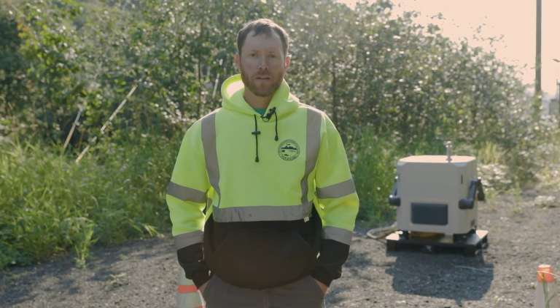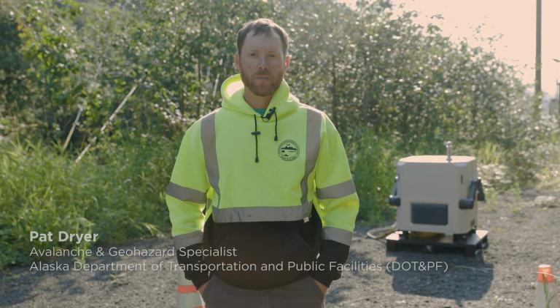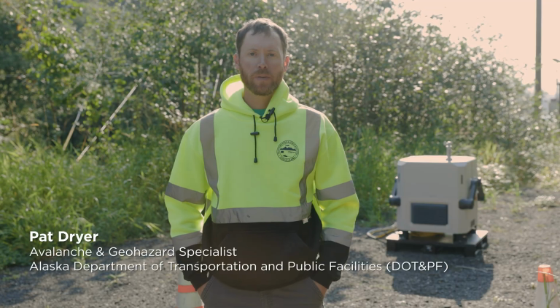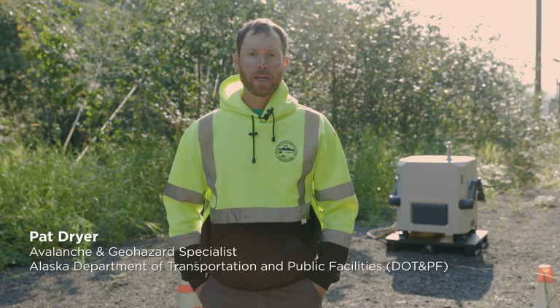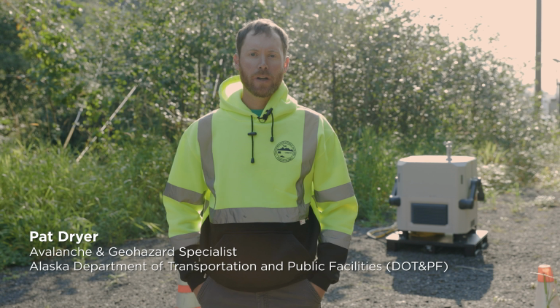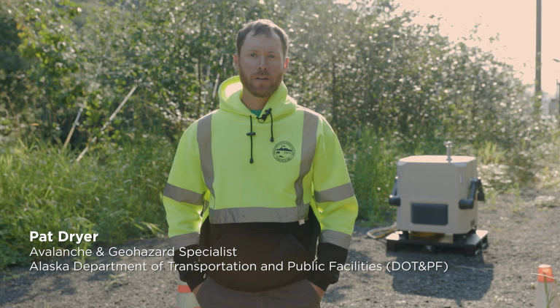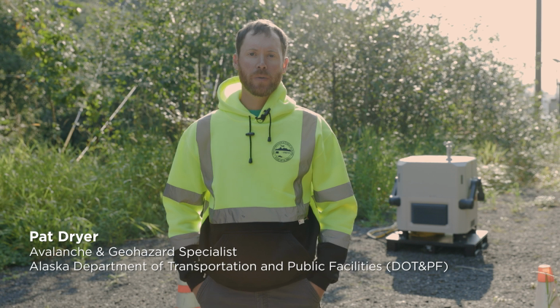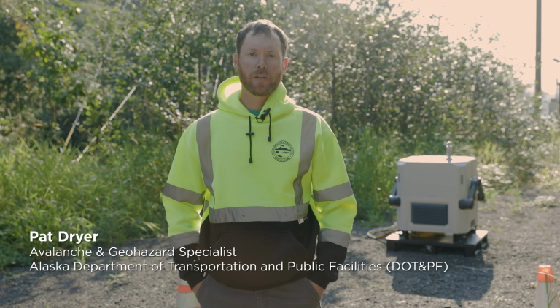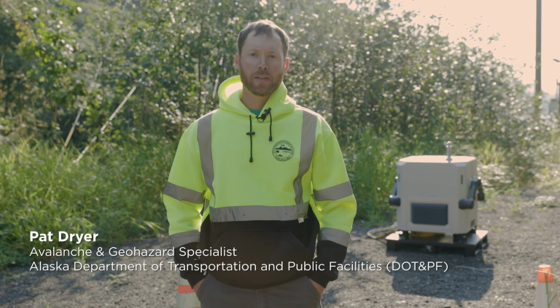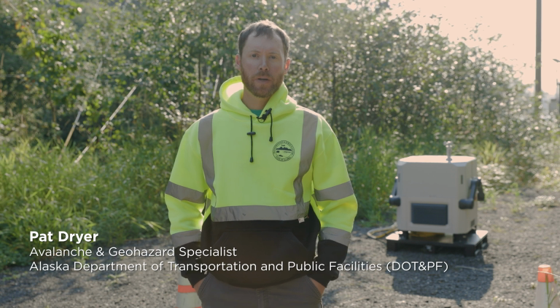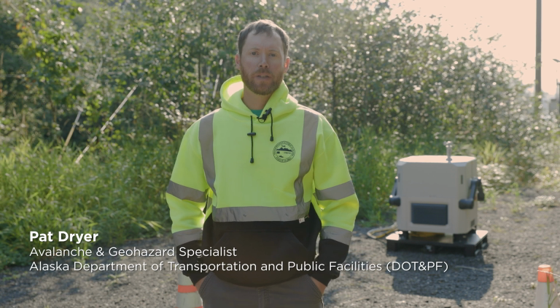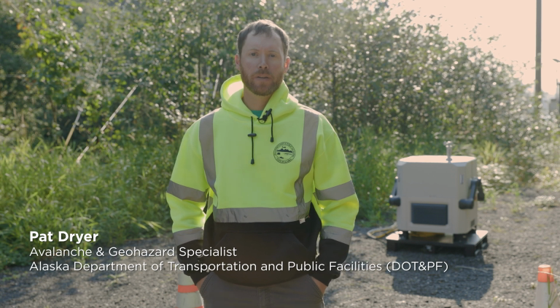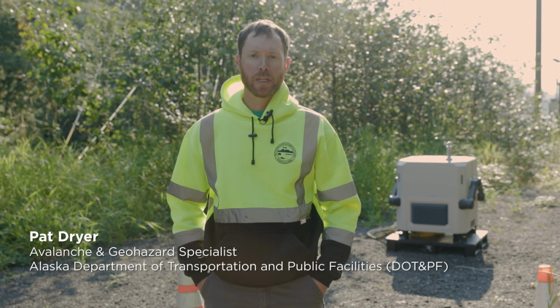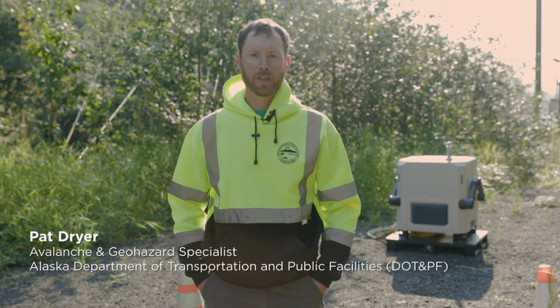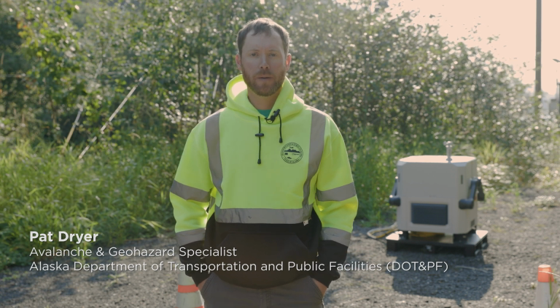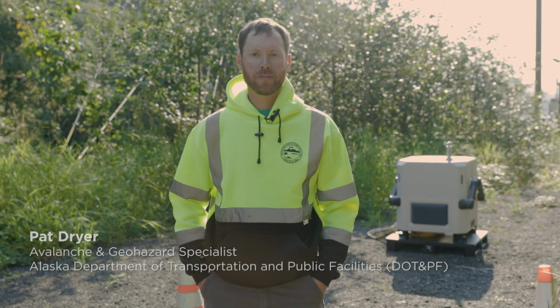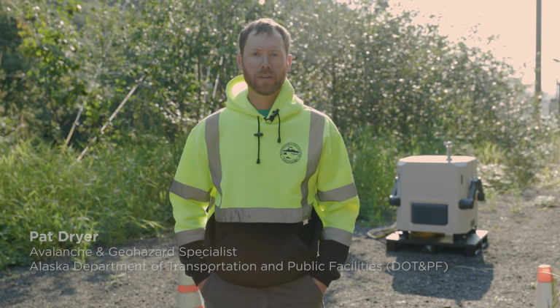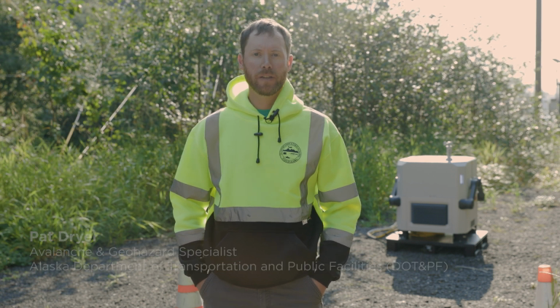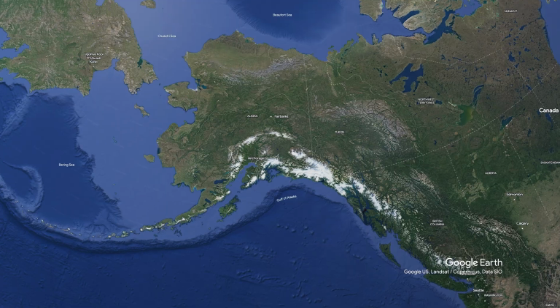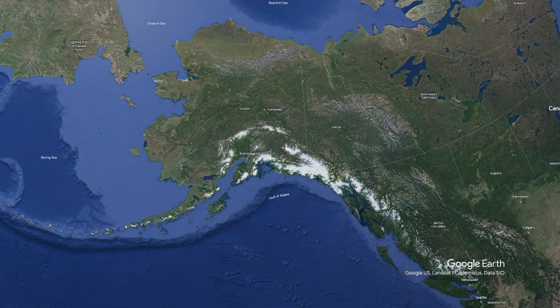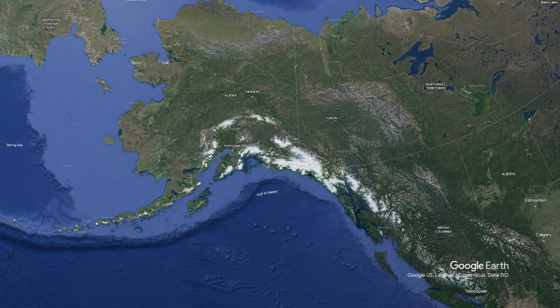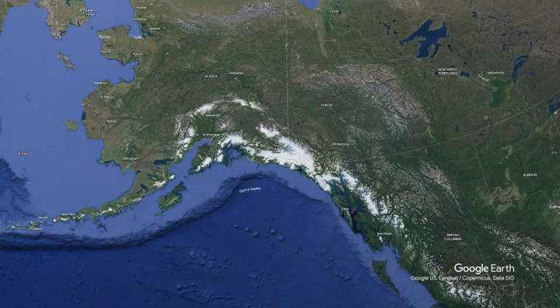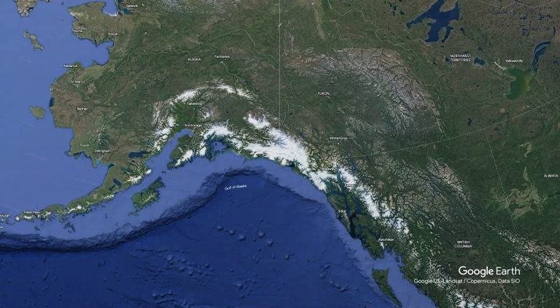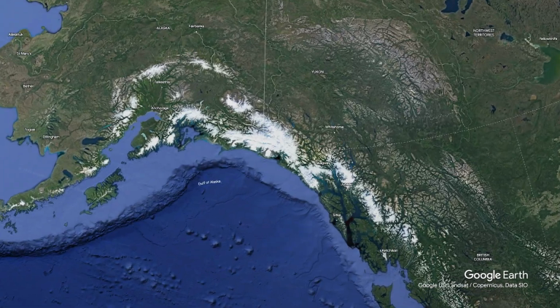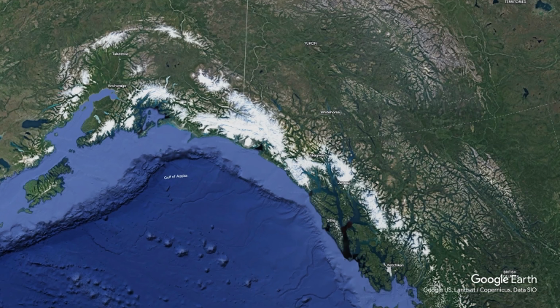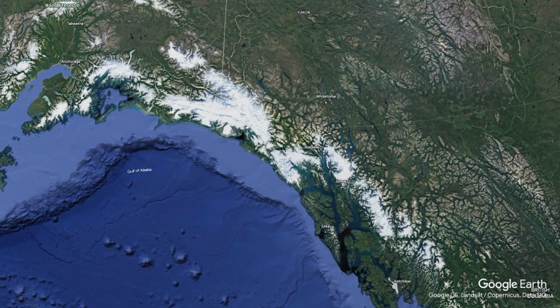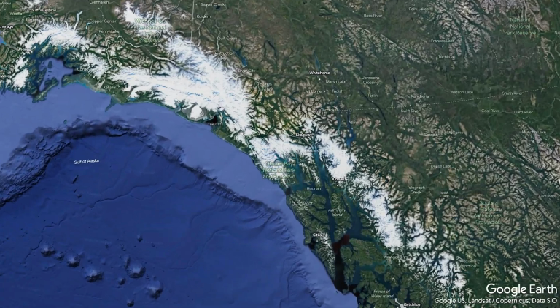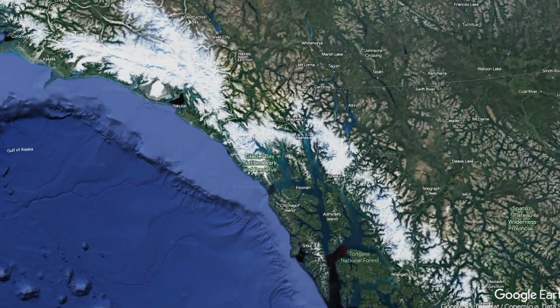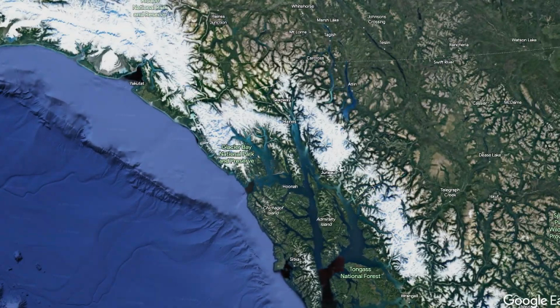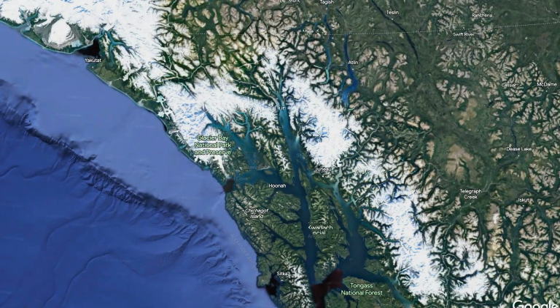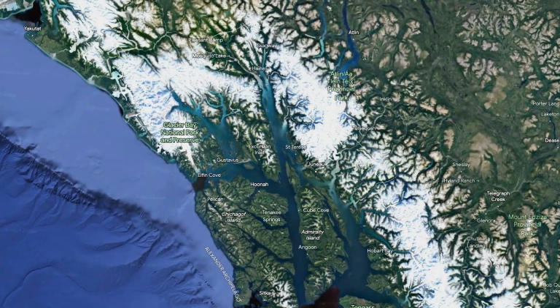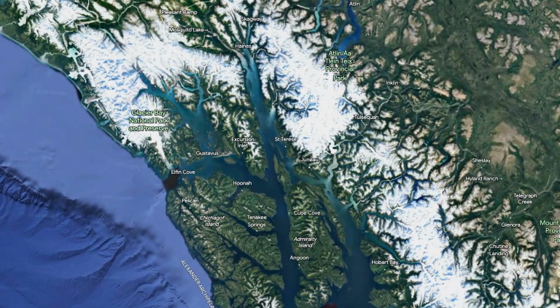My name is Pat Dreyer. I'm with the Alaska Department of Transportation and Public Facilities in Juneau, Alaska. I'm an avalanche and geohazard specialist.